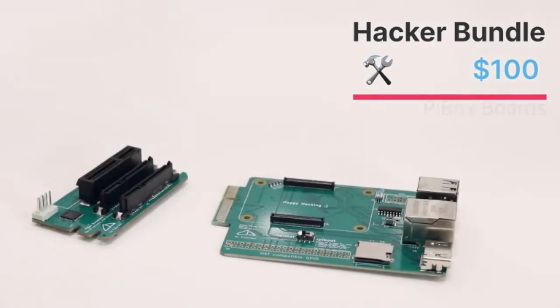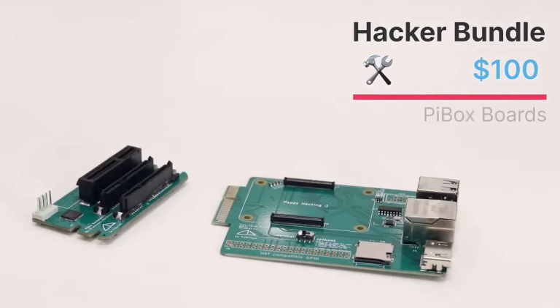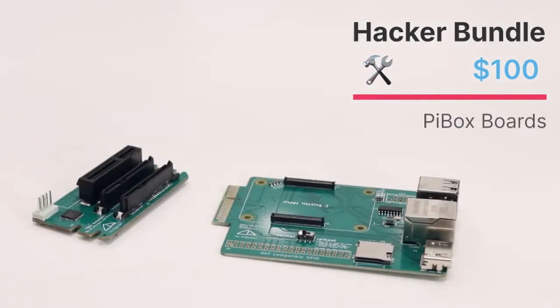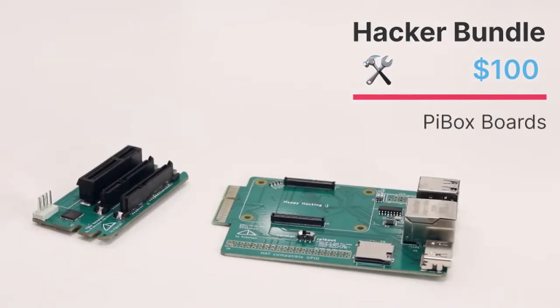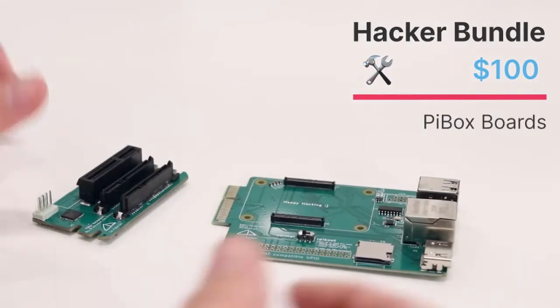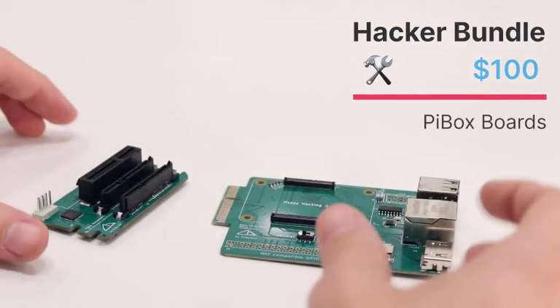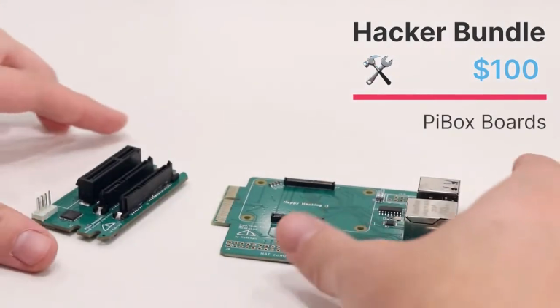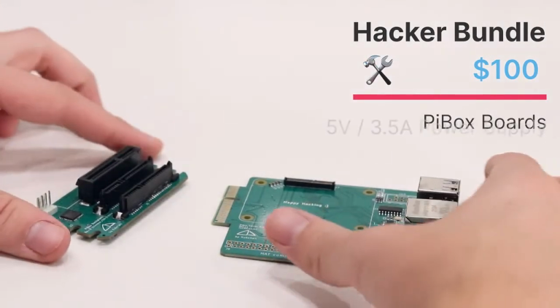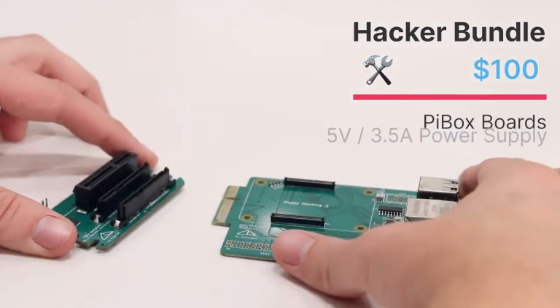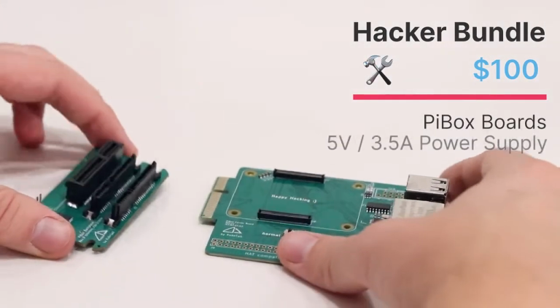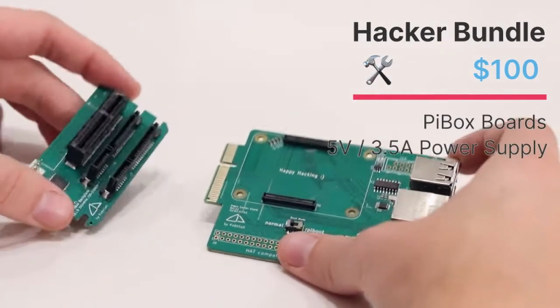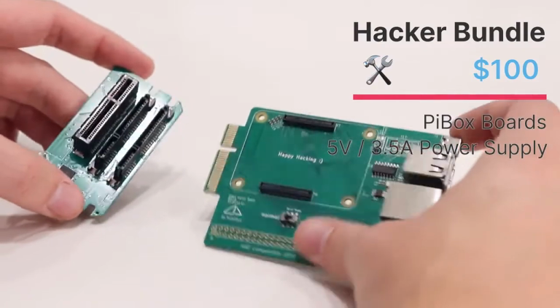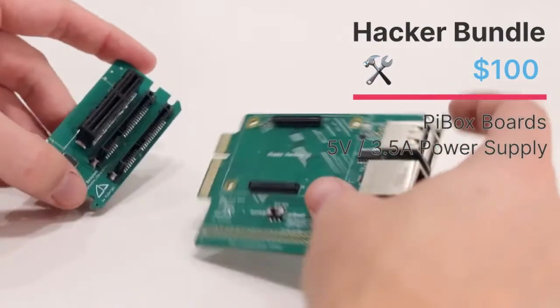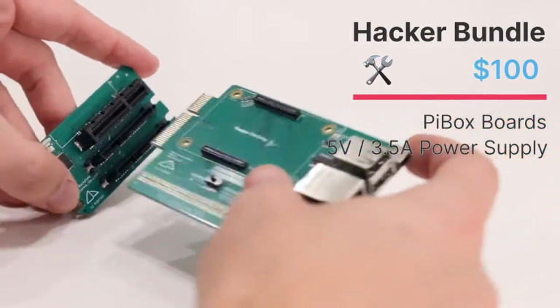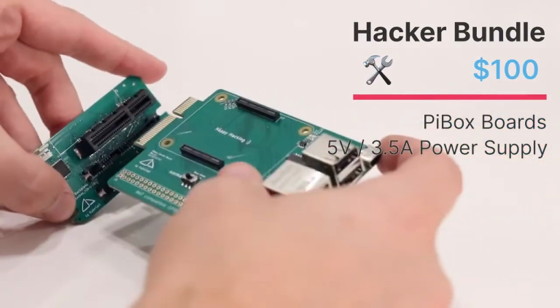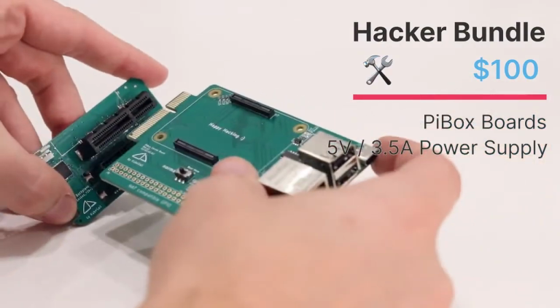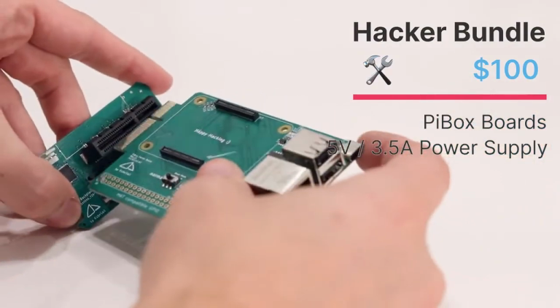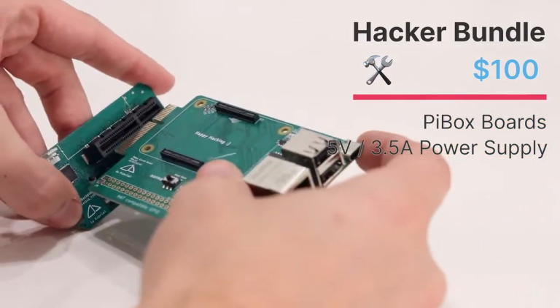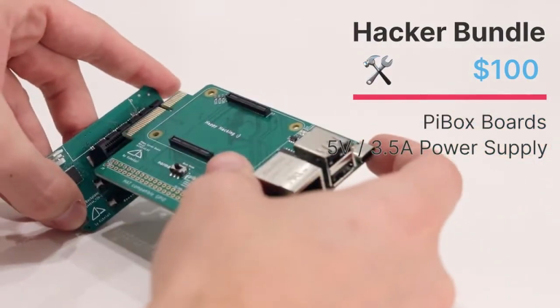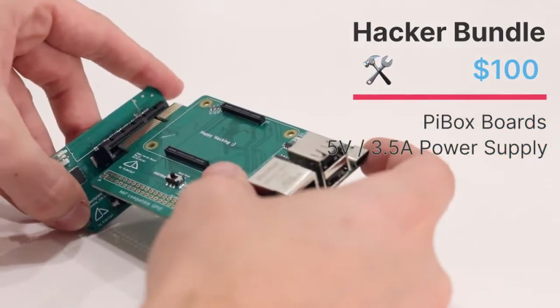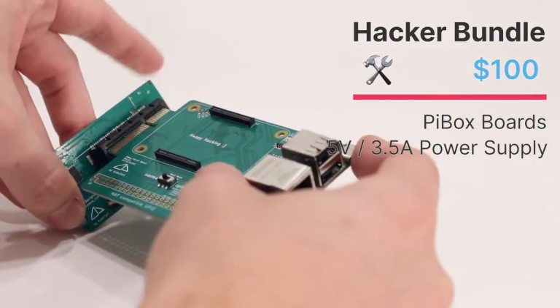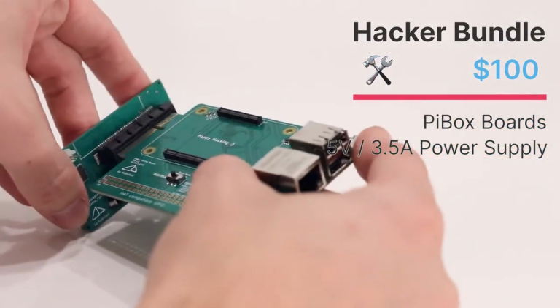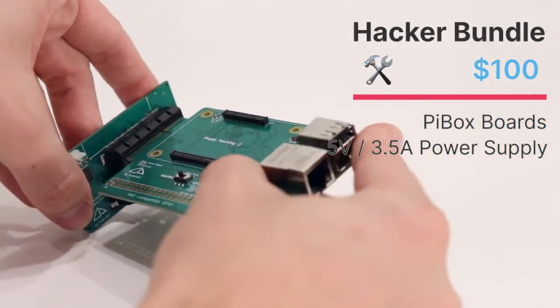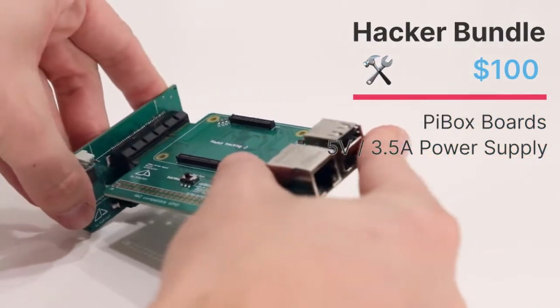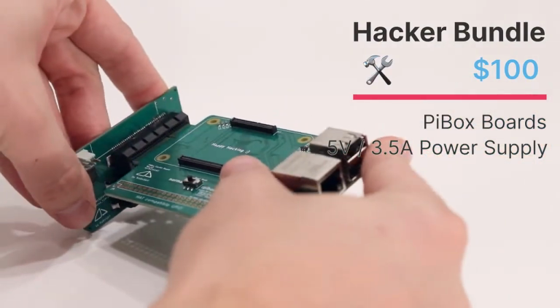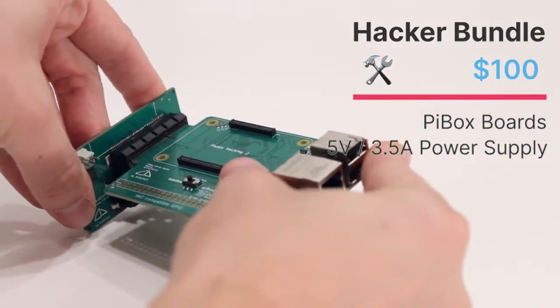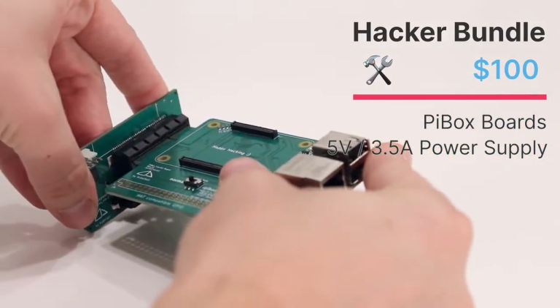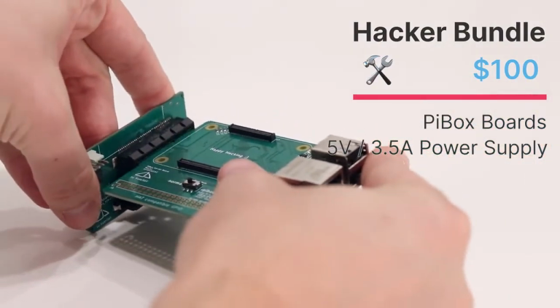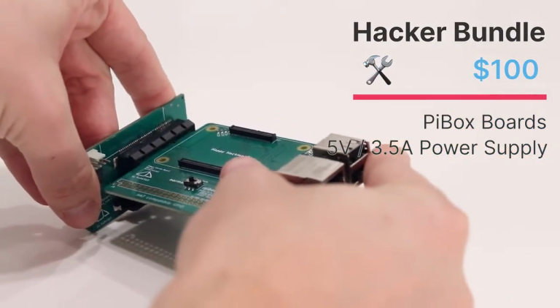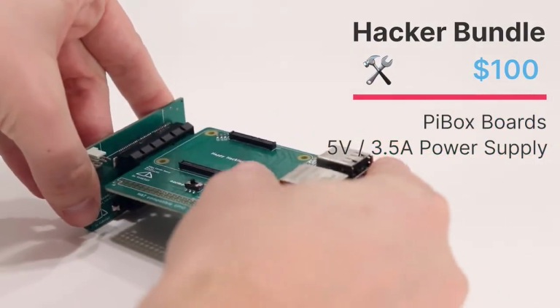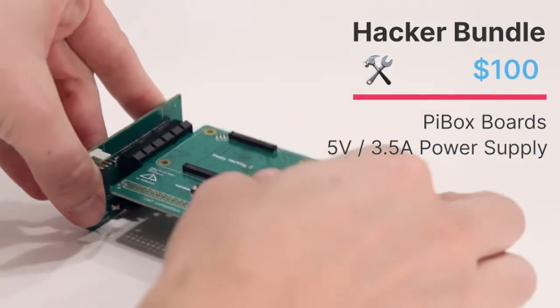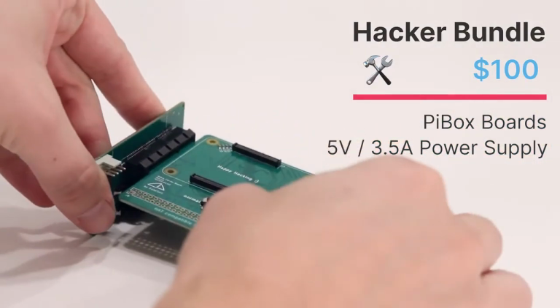The third option is the hacker bundle — just our custom carrier boards. Bring your own Raspberry Pi compute module and create your own Pybox.